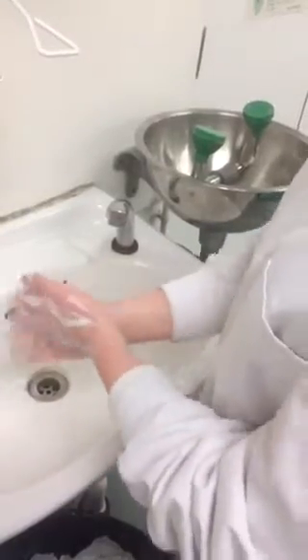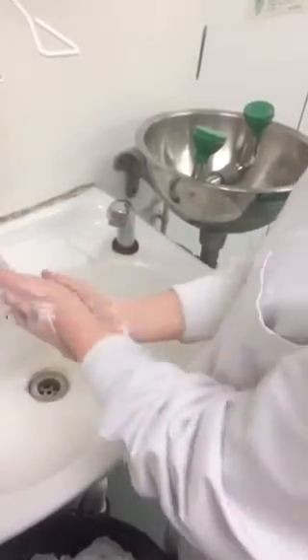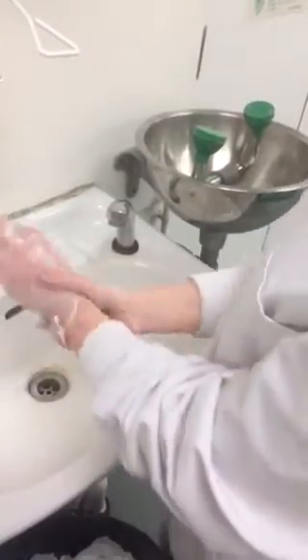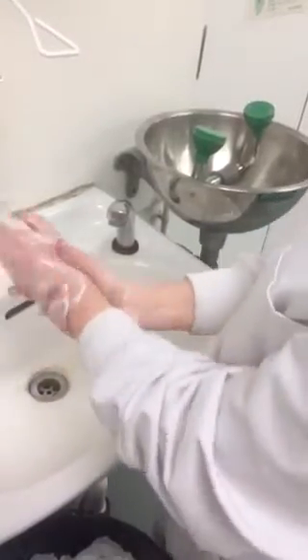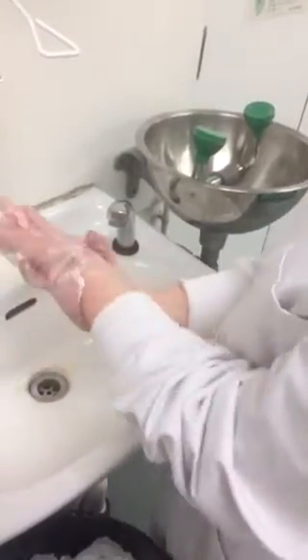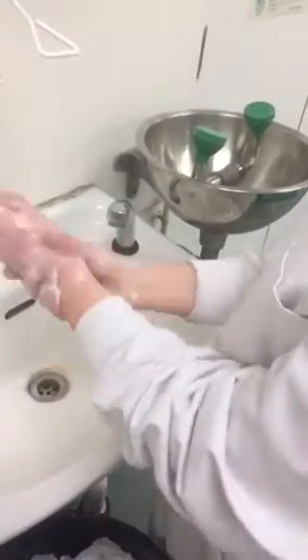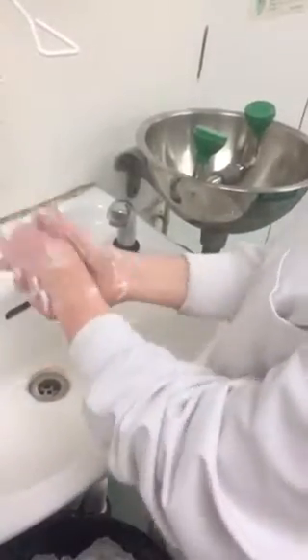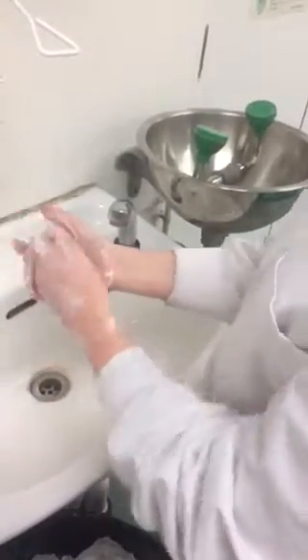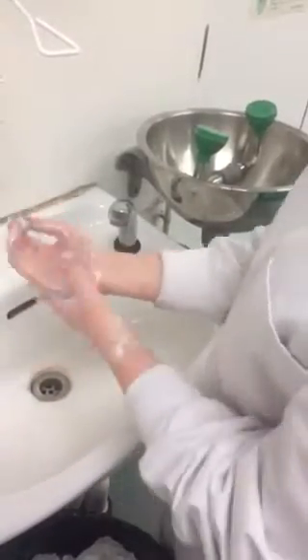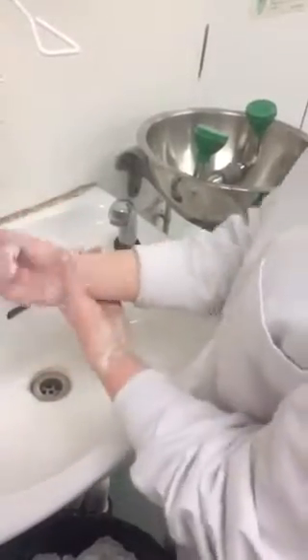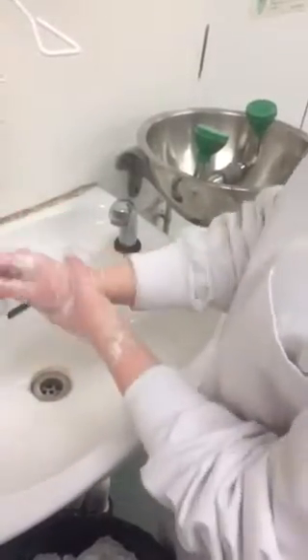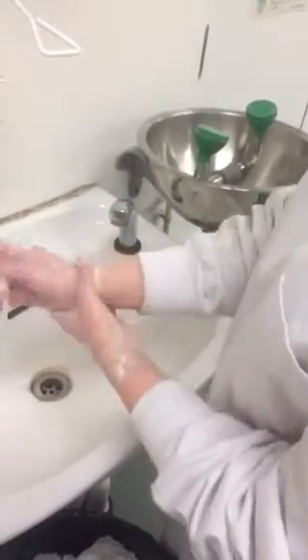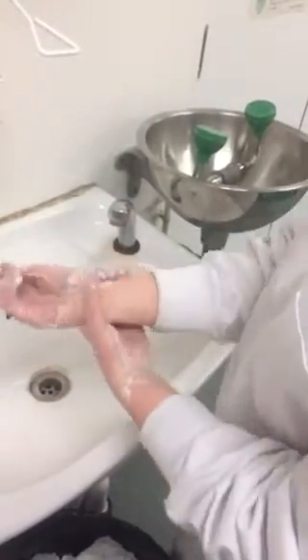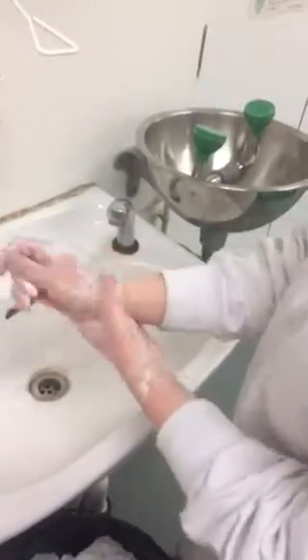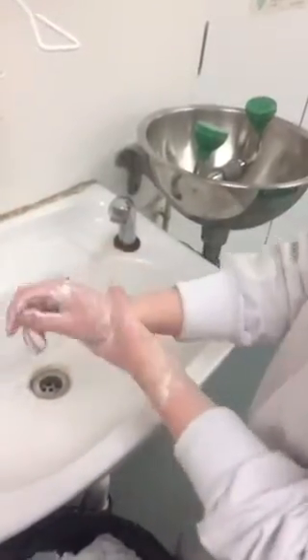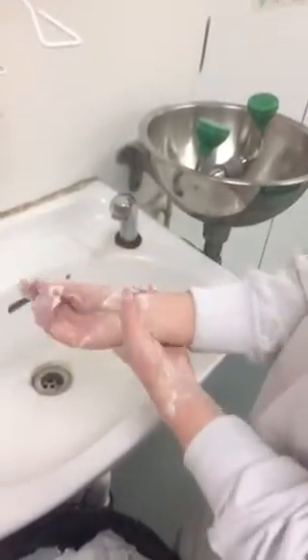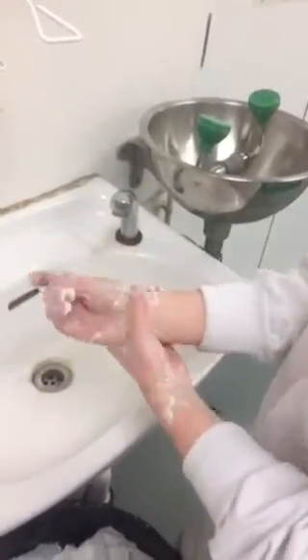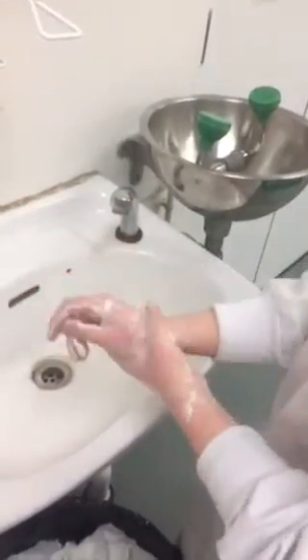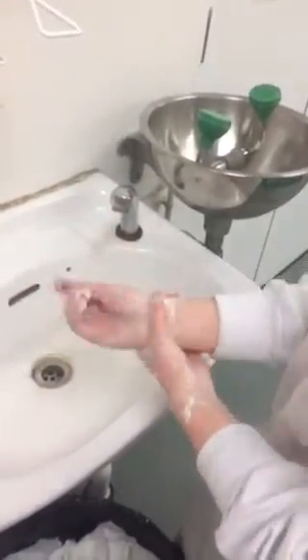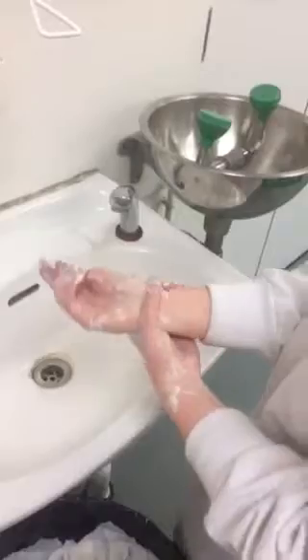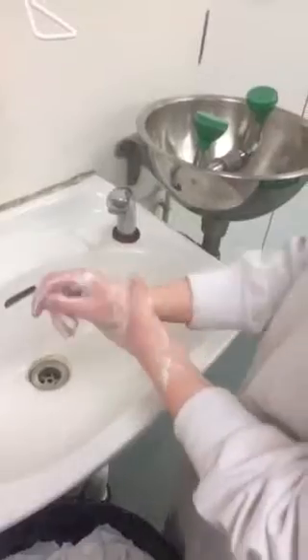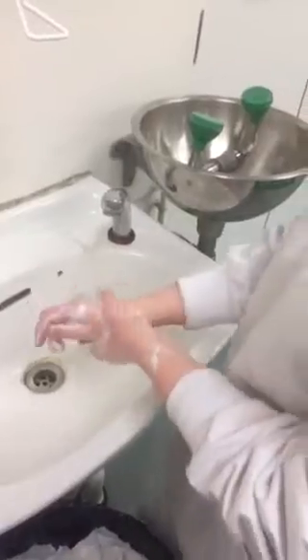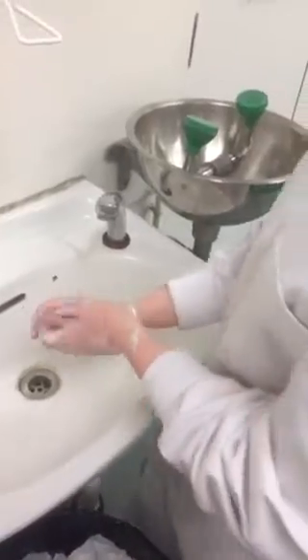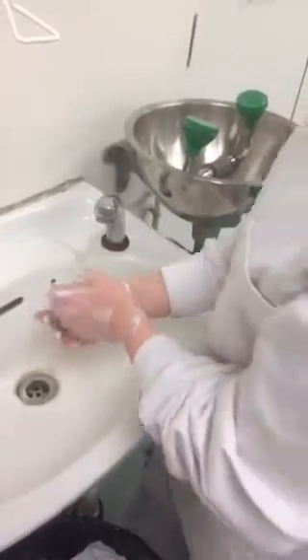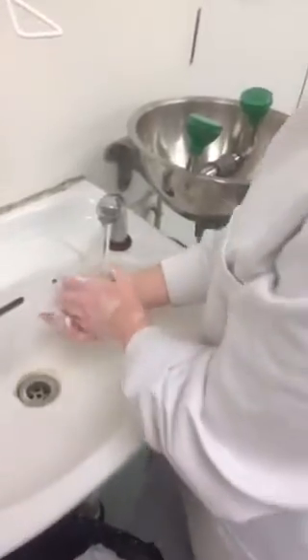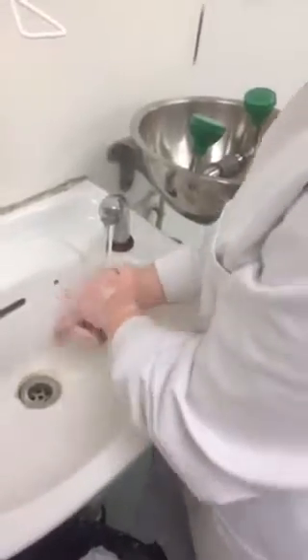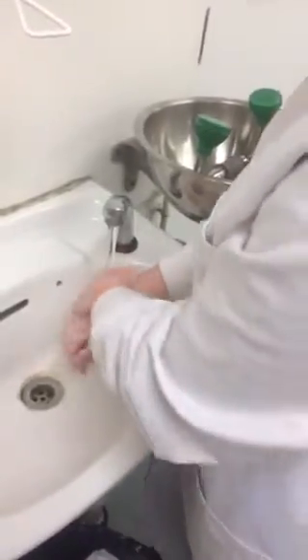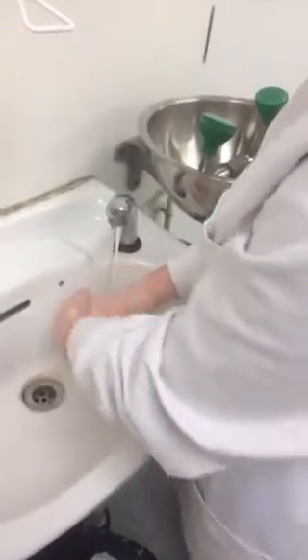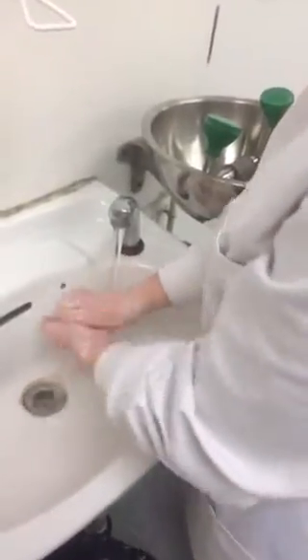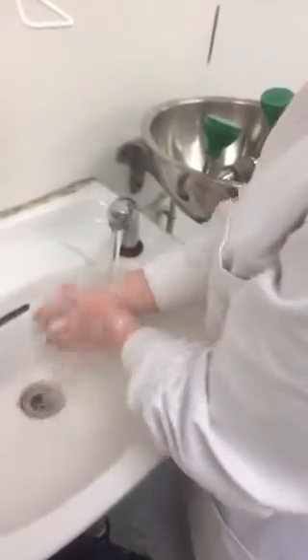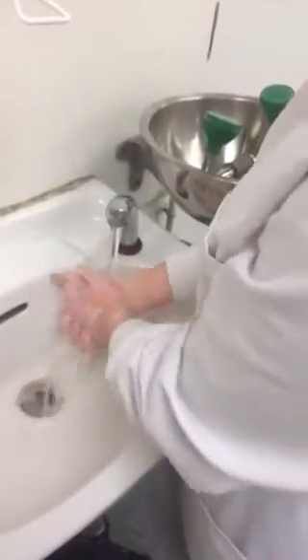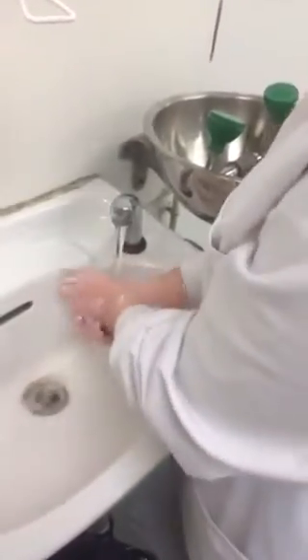You also have to remember to wash your wrists, and then you just wash your hands together.